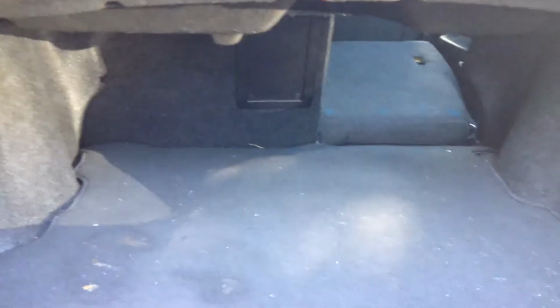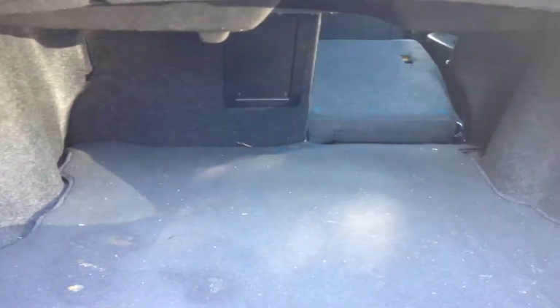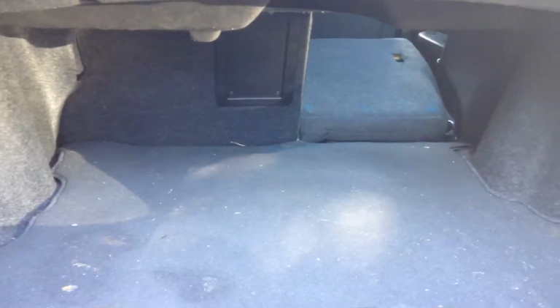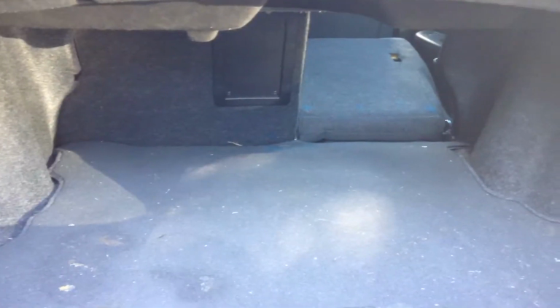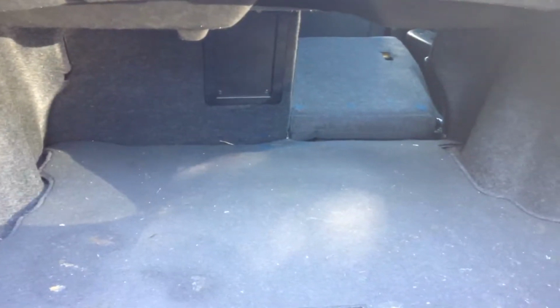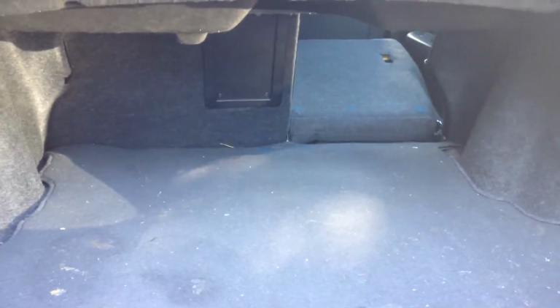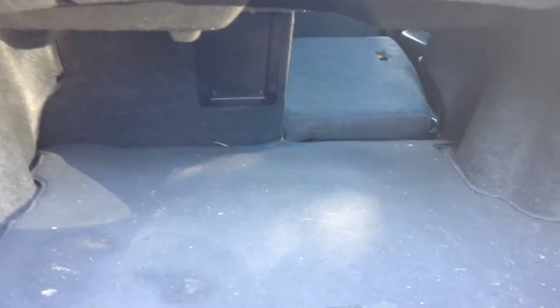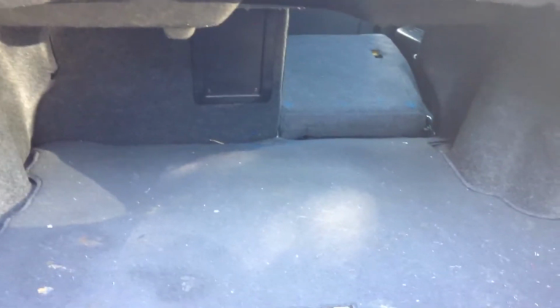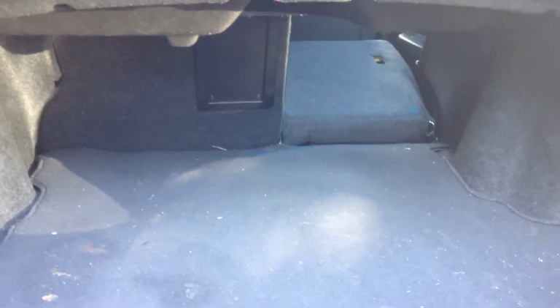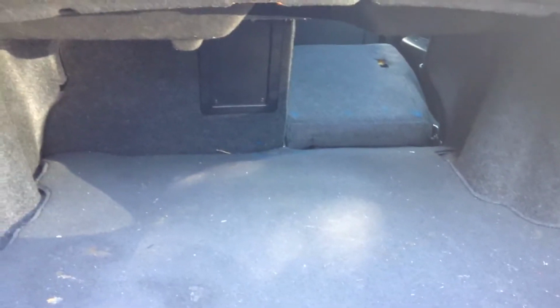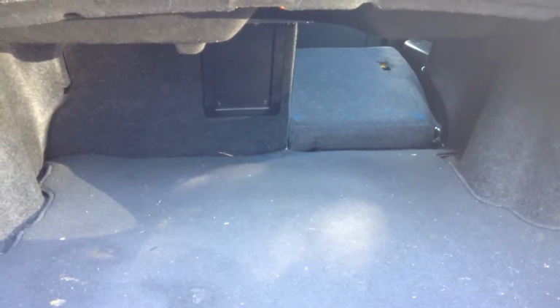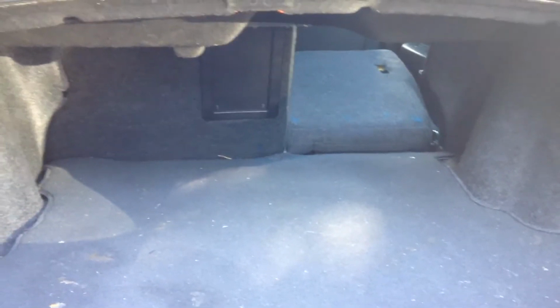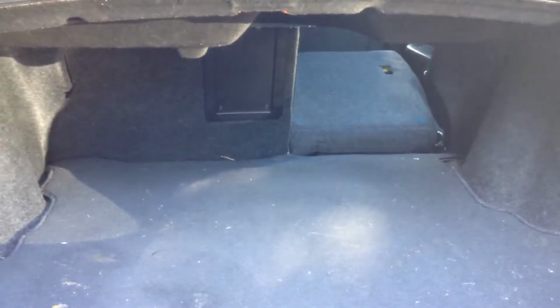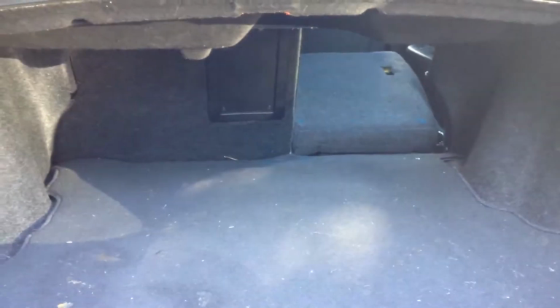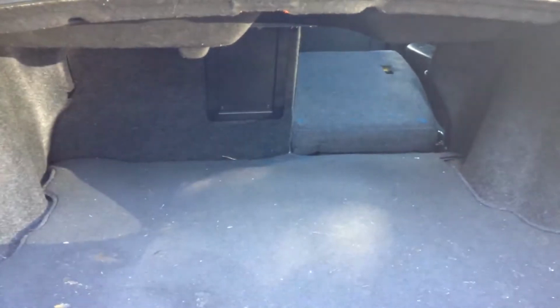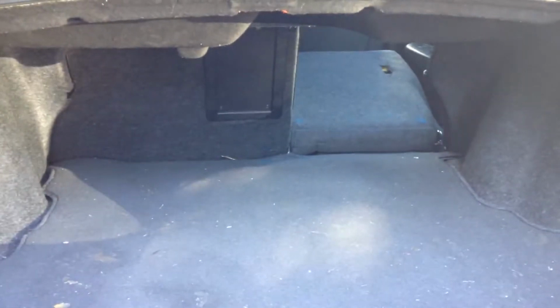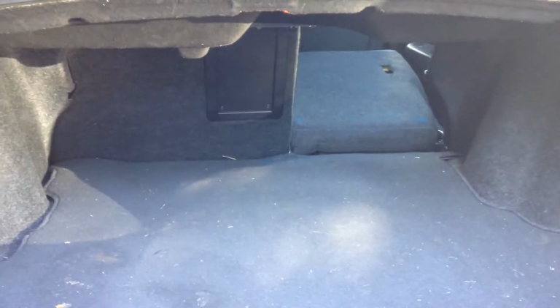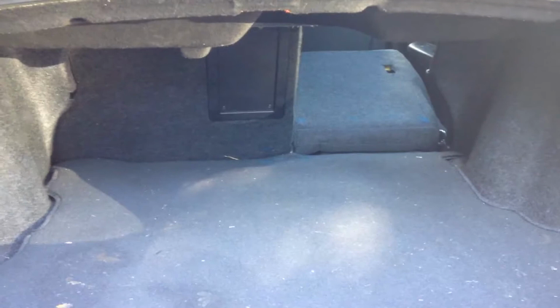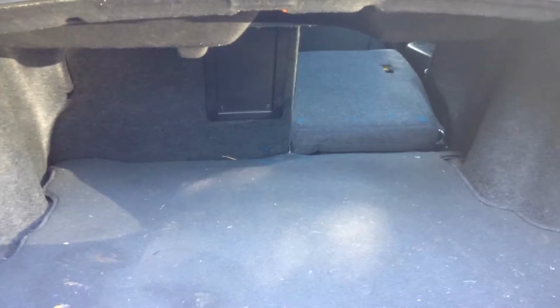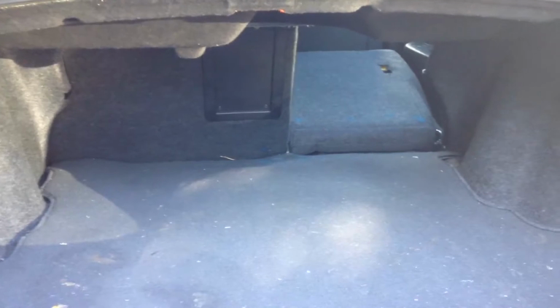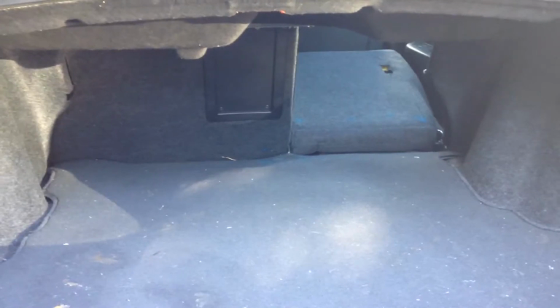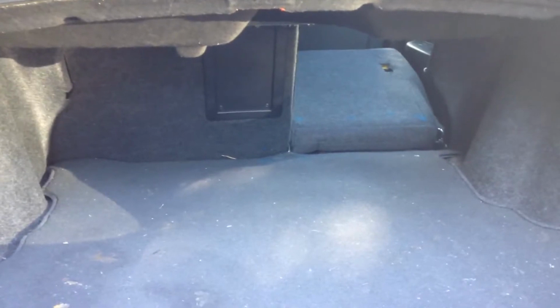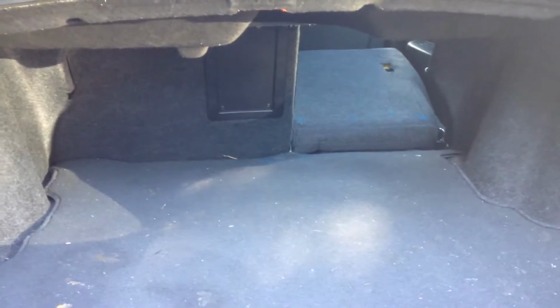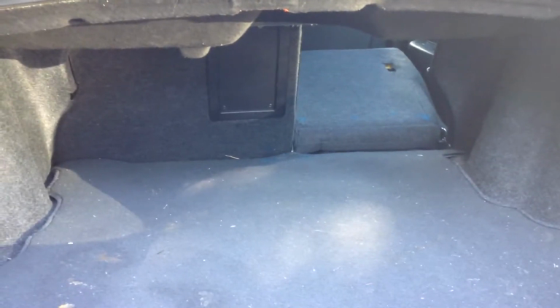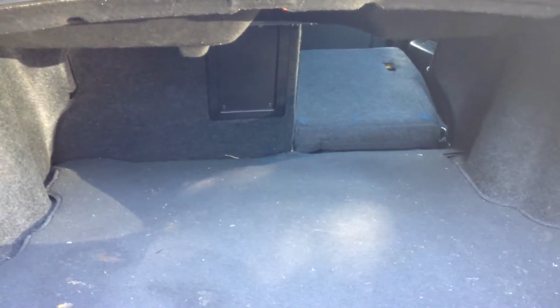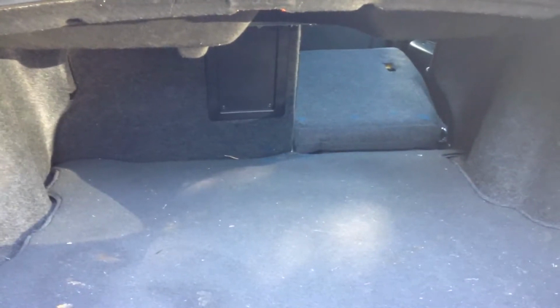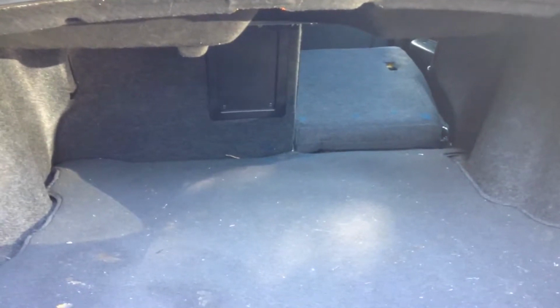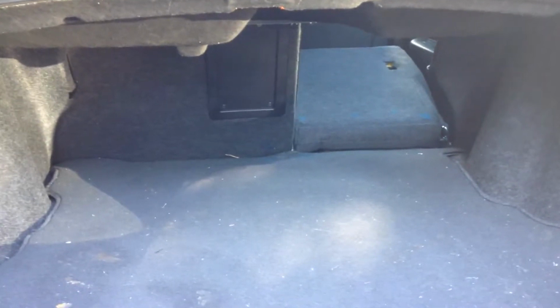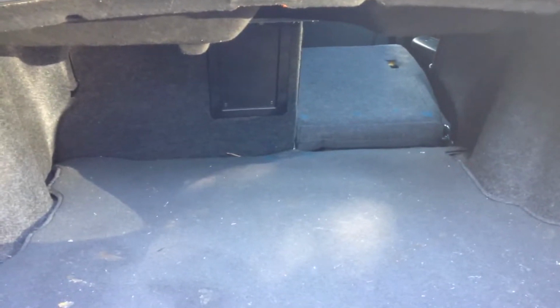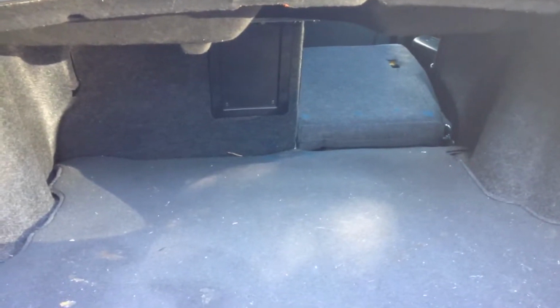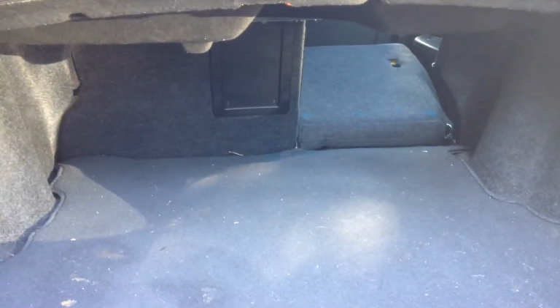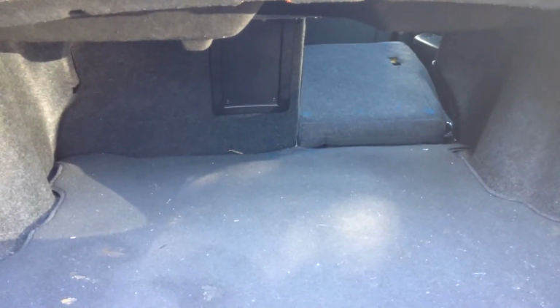Look at your main trunk. And of course it does have the 60-40 split back seats that fold down flat for extra cargo space.